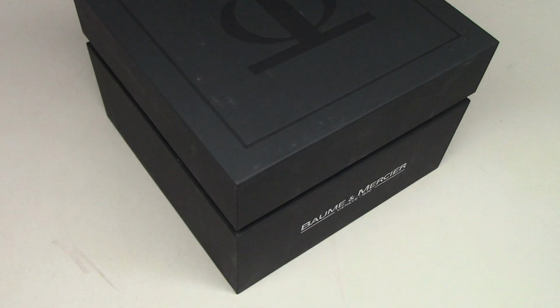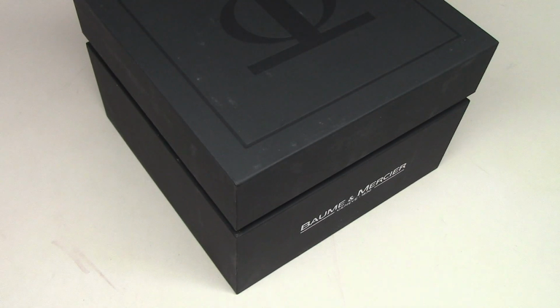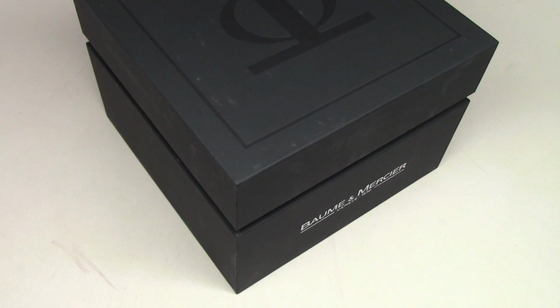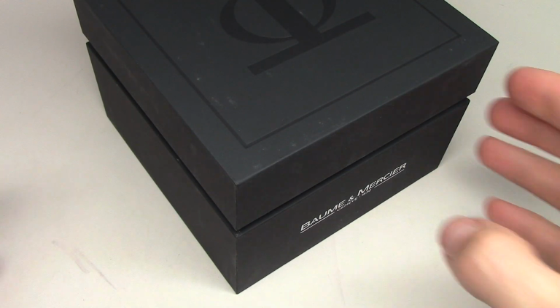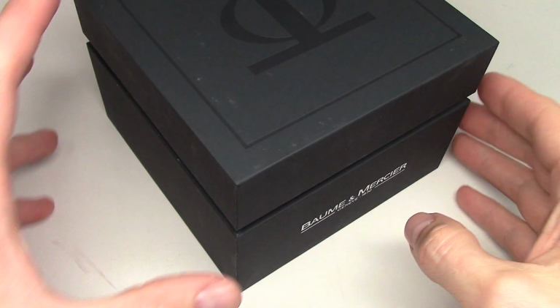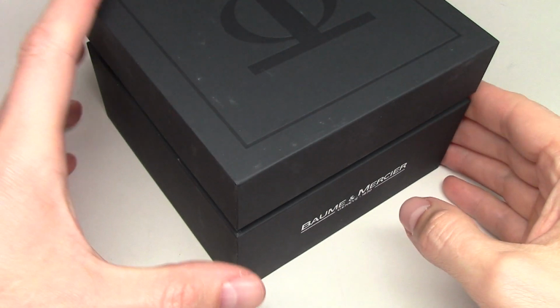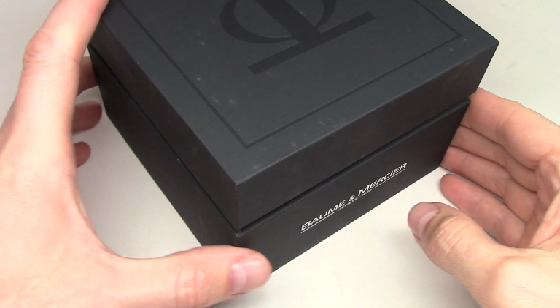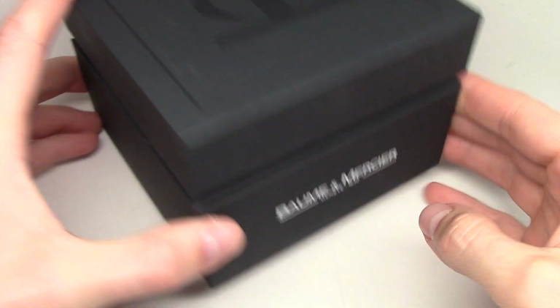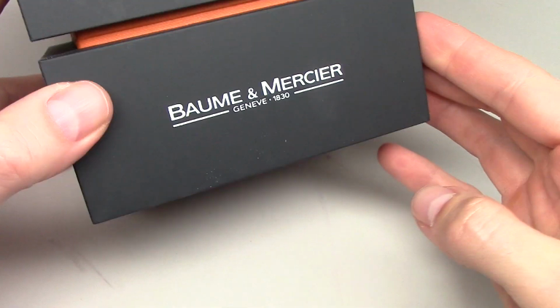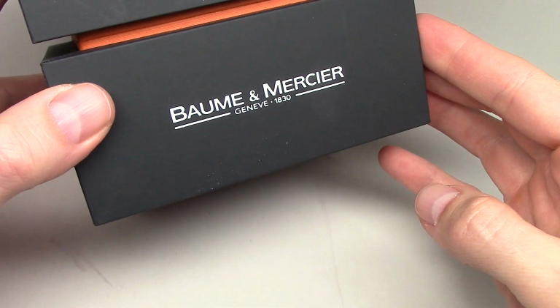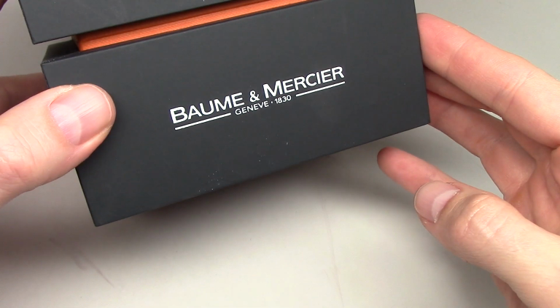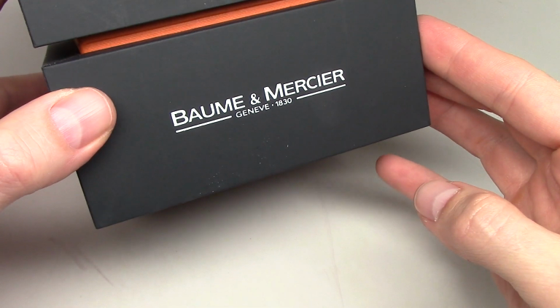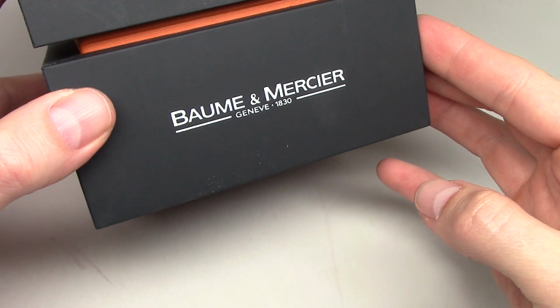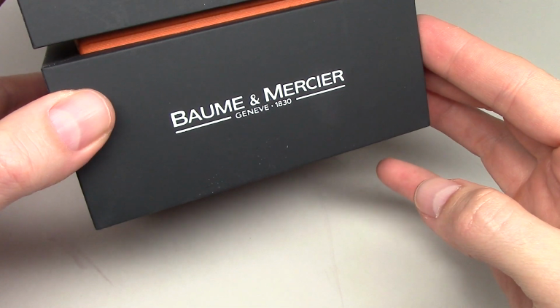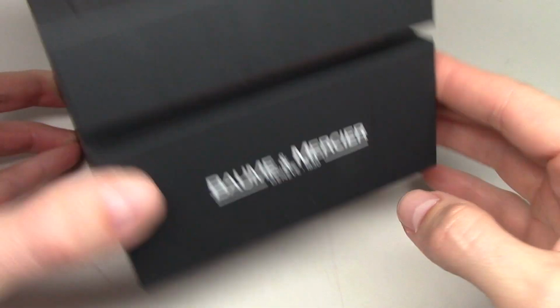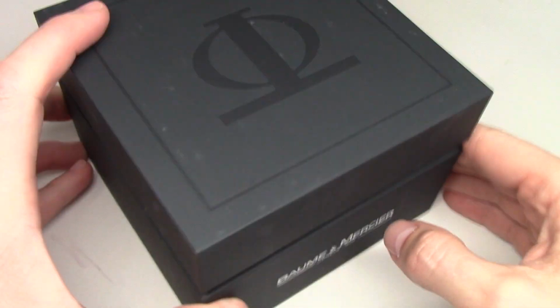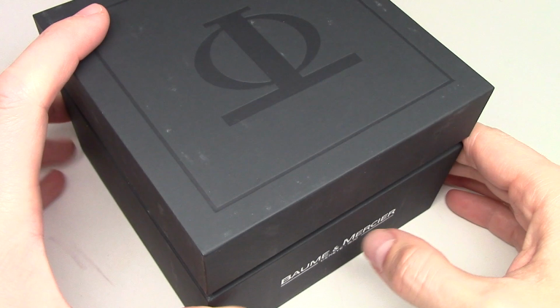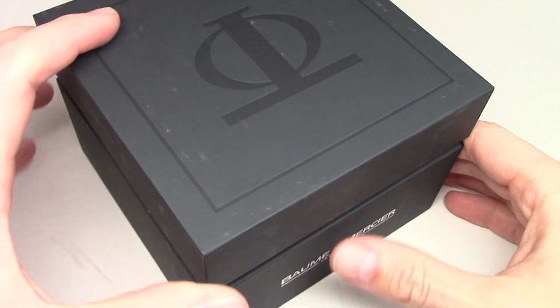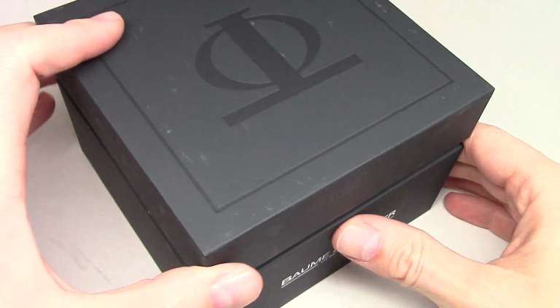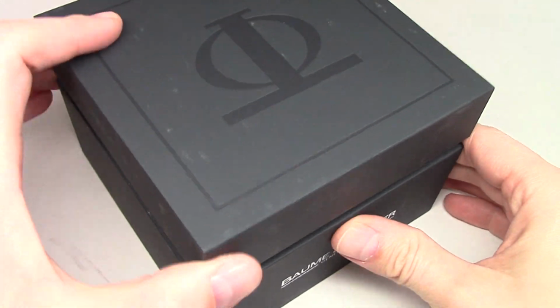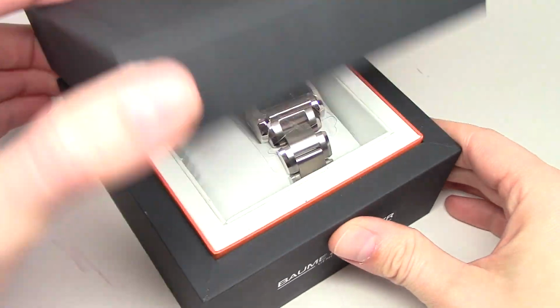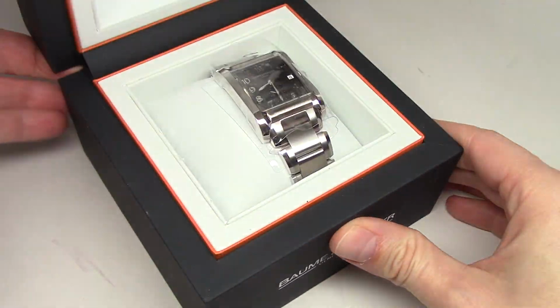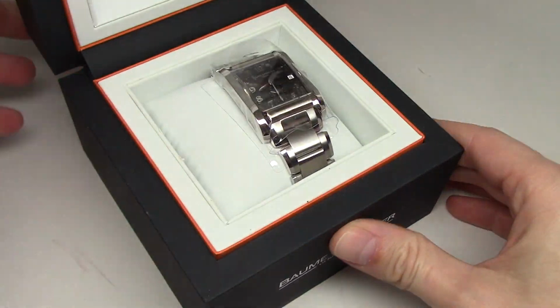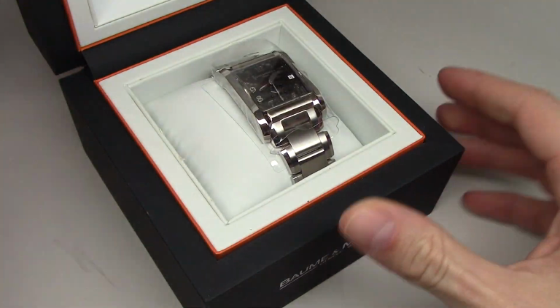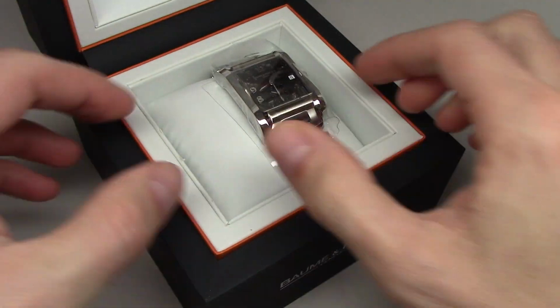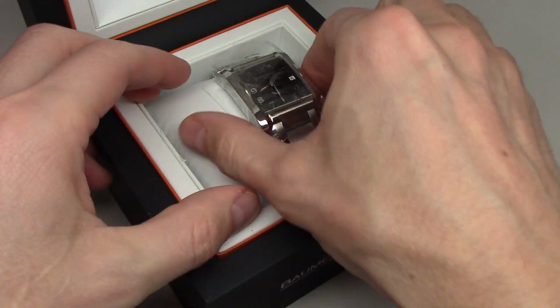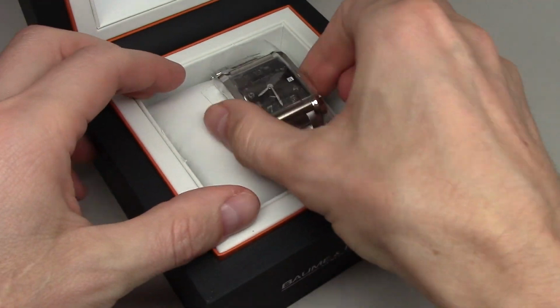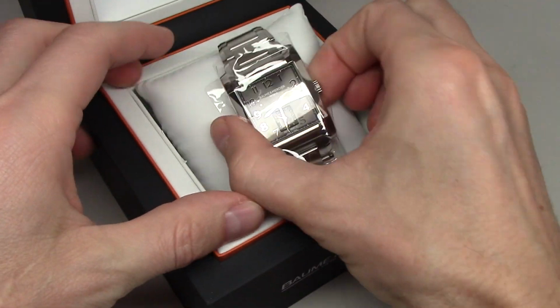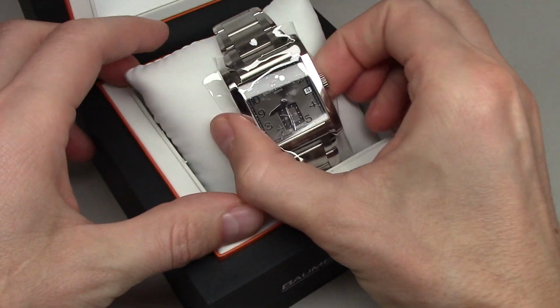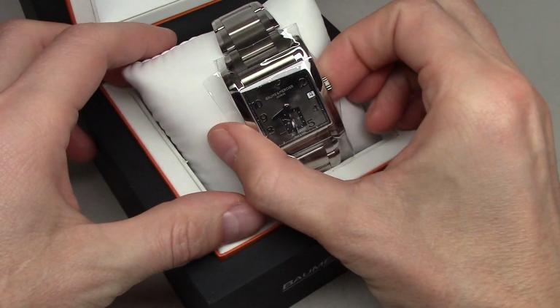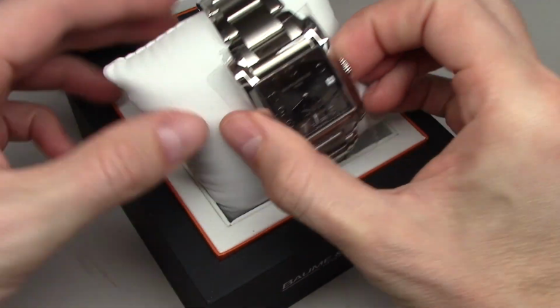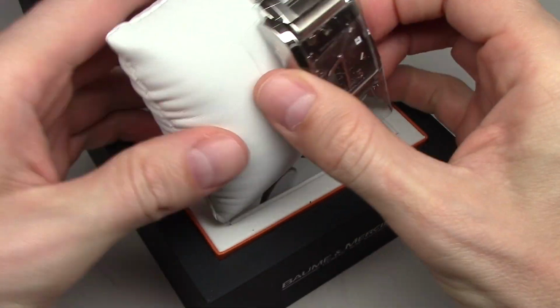Hi everybody, today I show you Baume & Mercier. This is a man's watch.